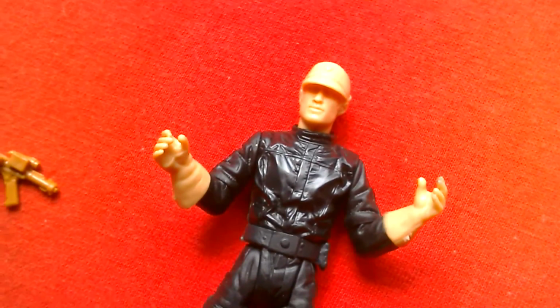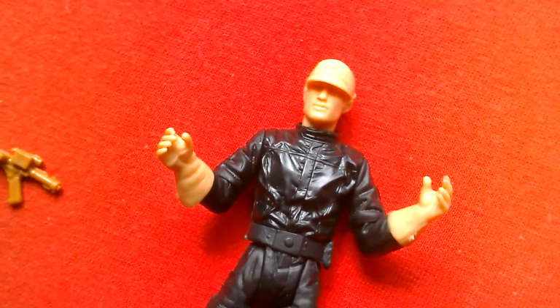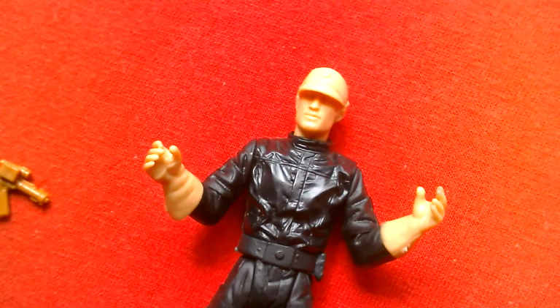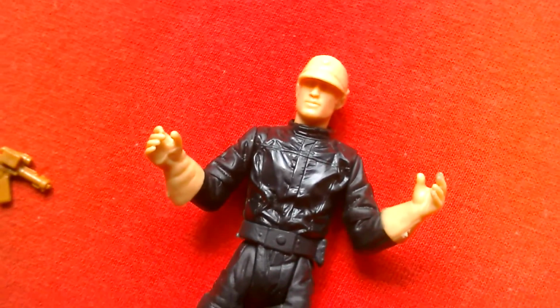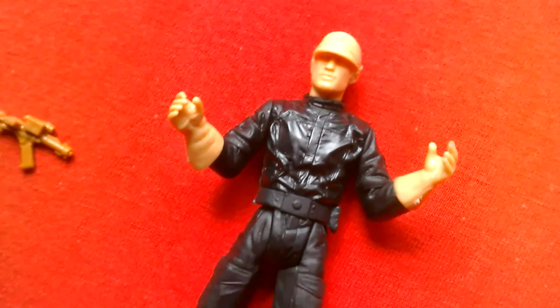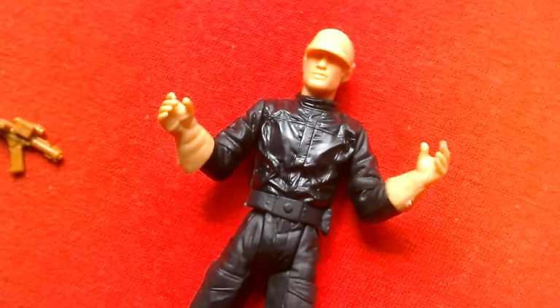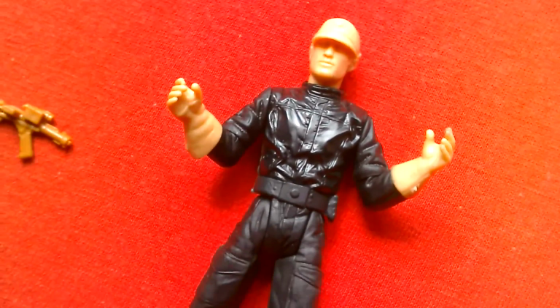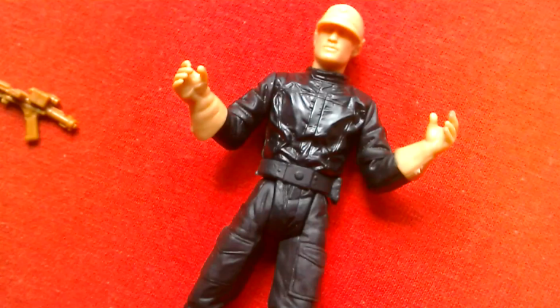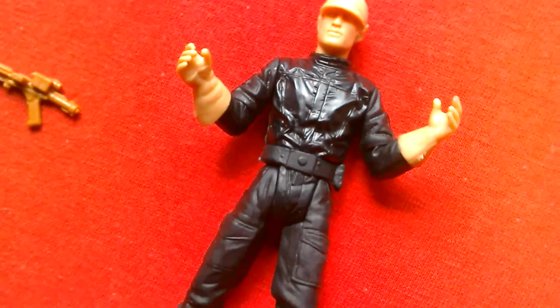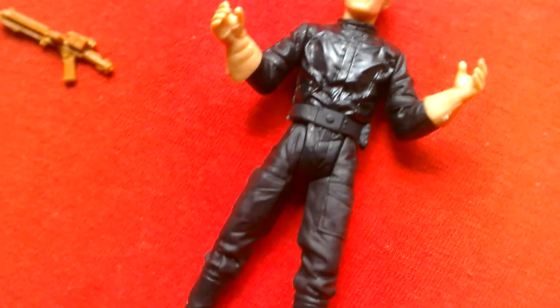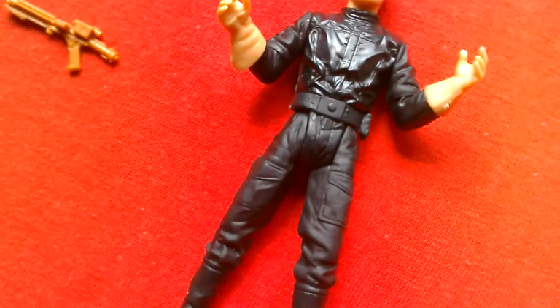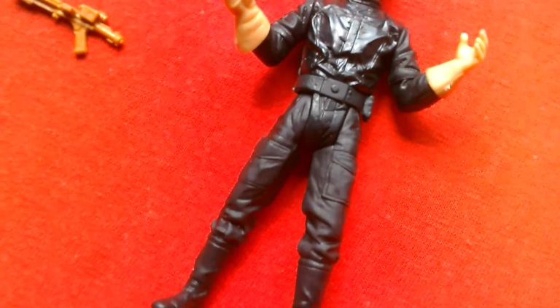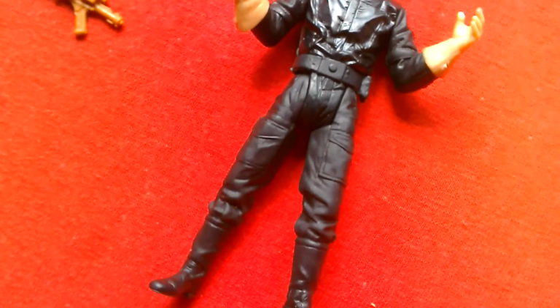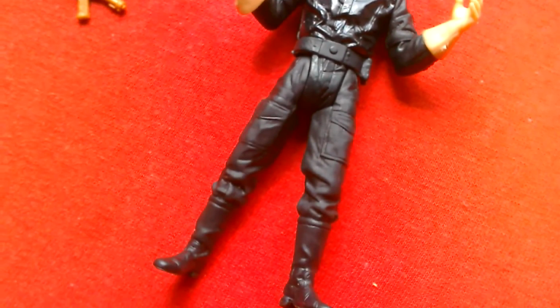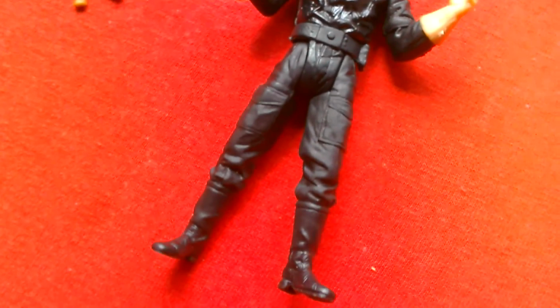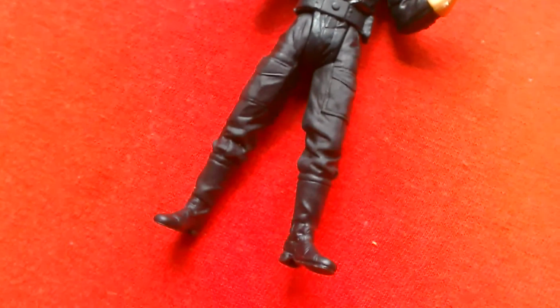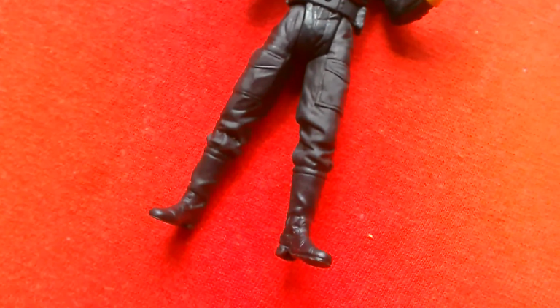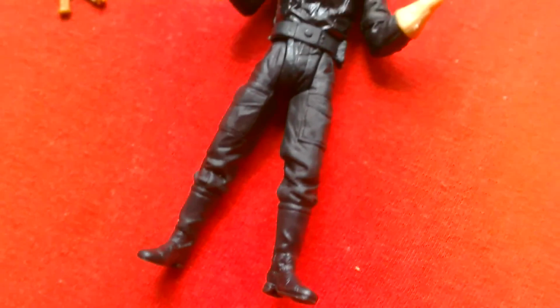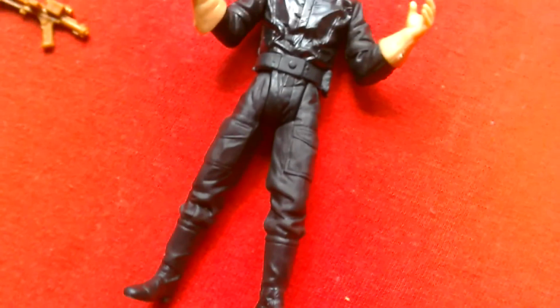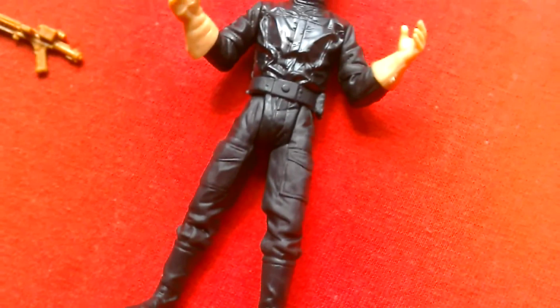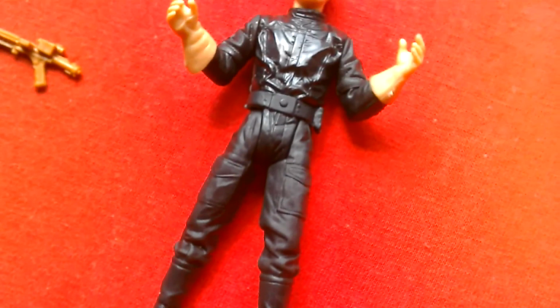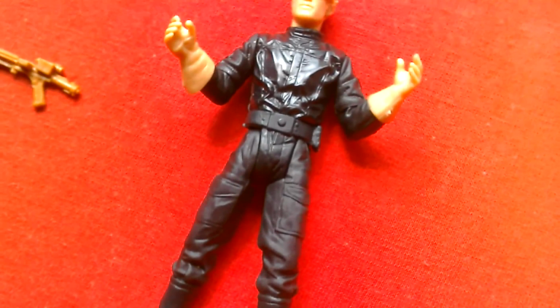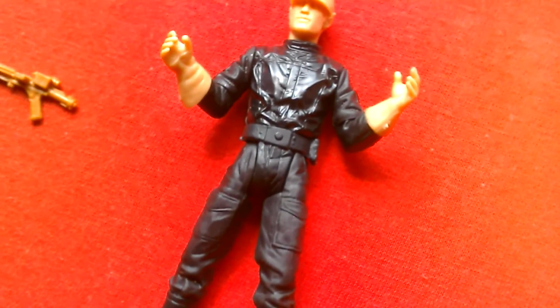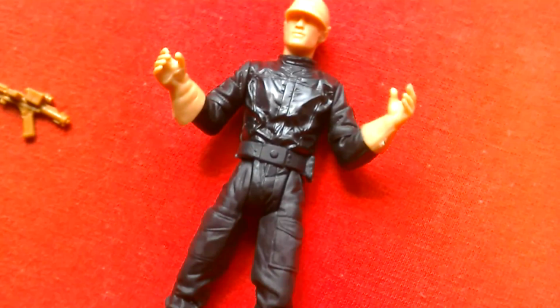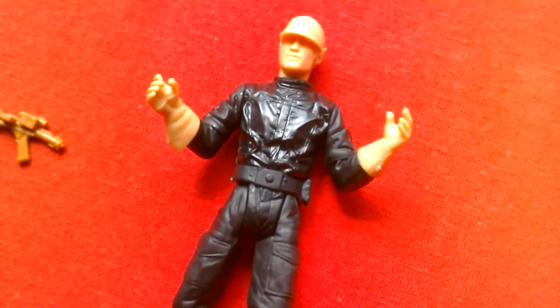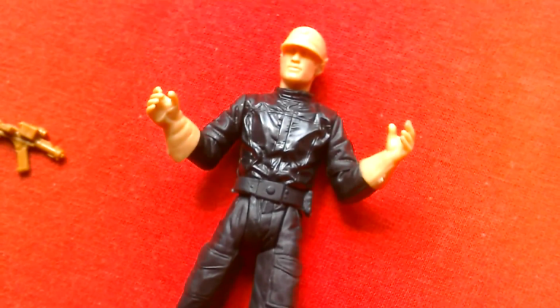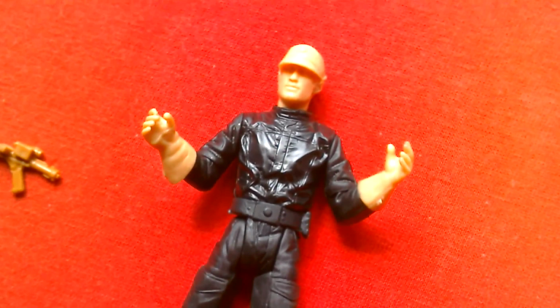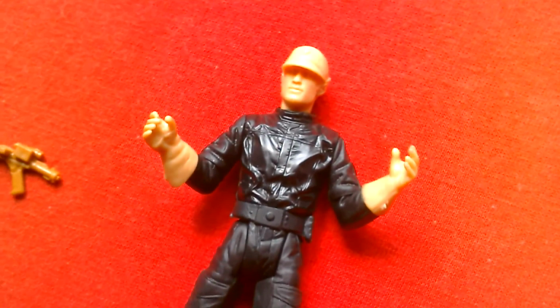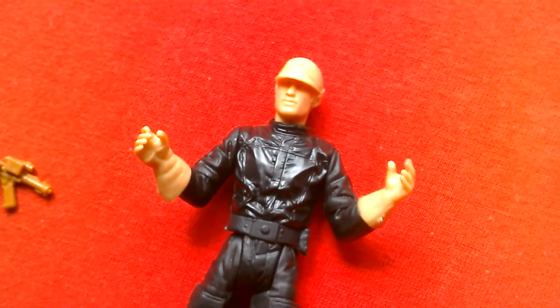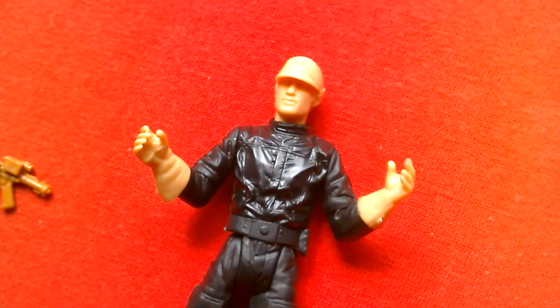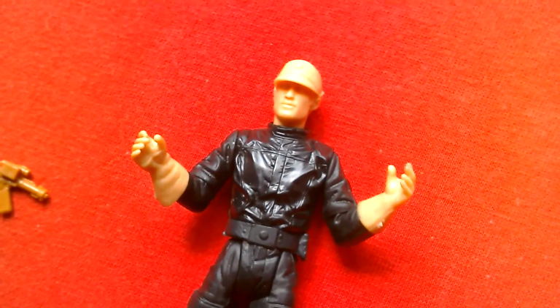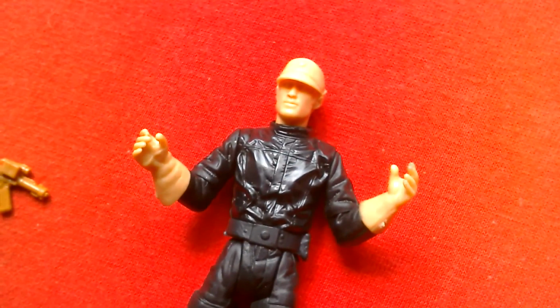I'll probably try and get this one graded when I've got more money — I'll get it to UKG.